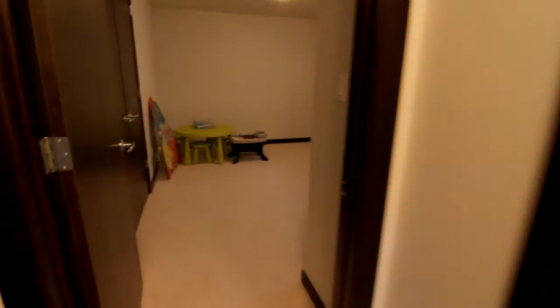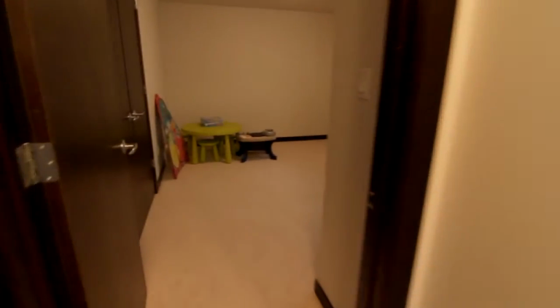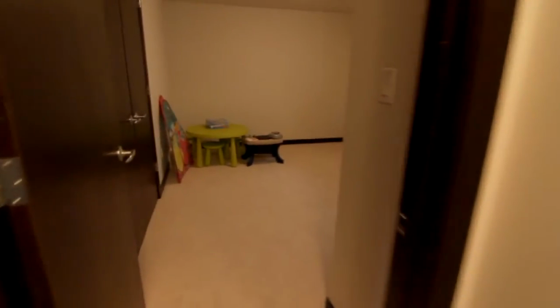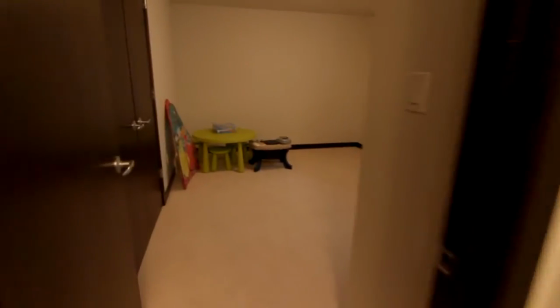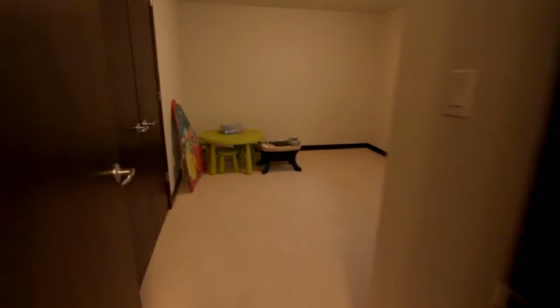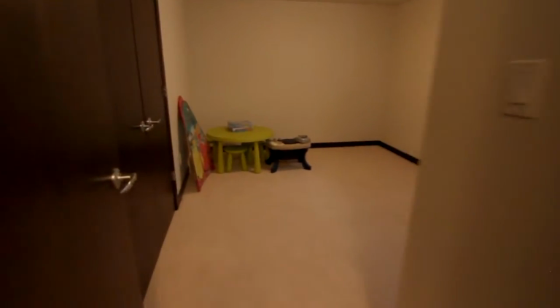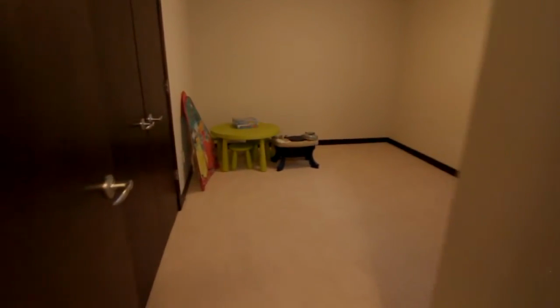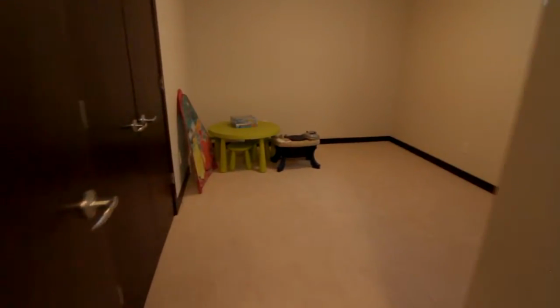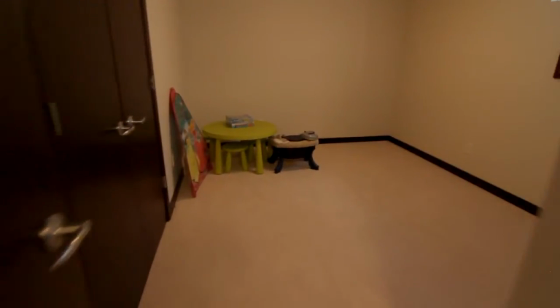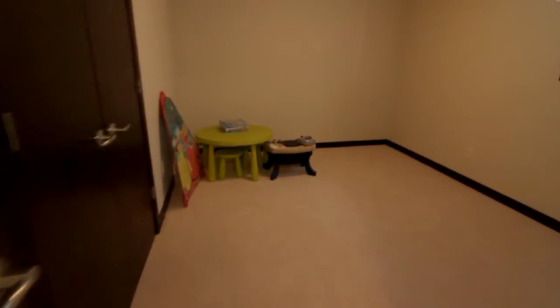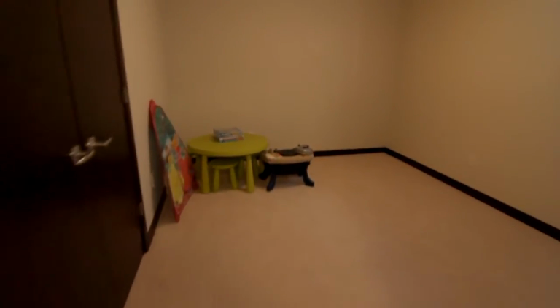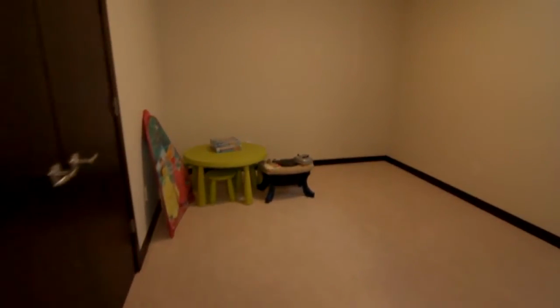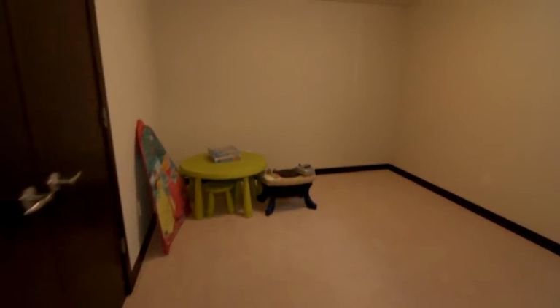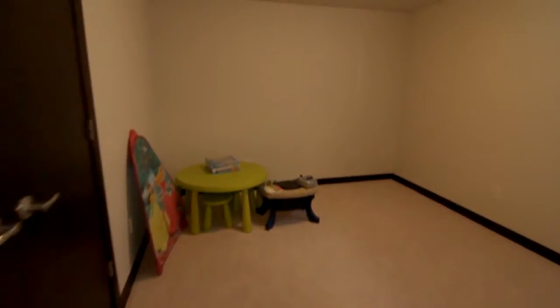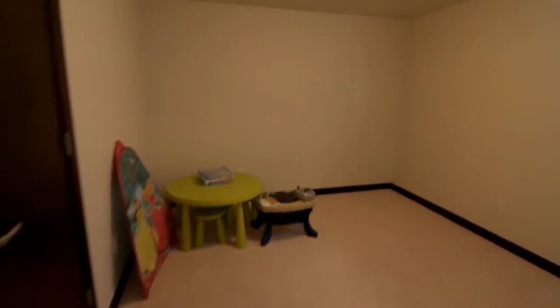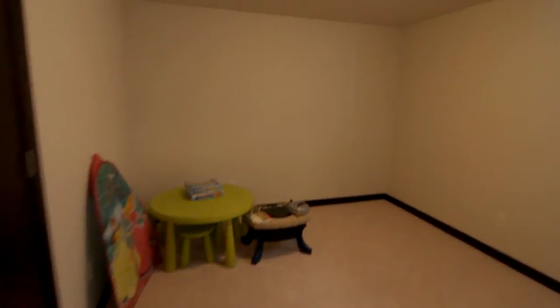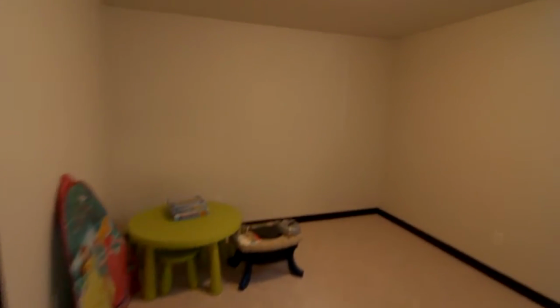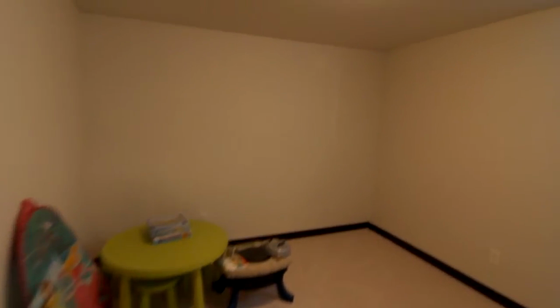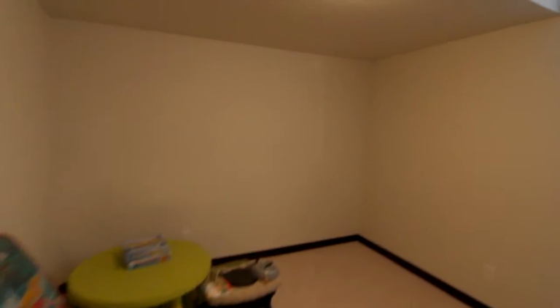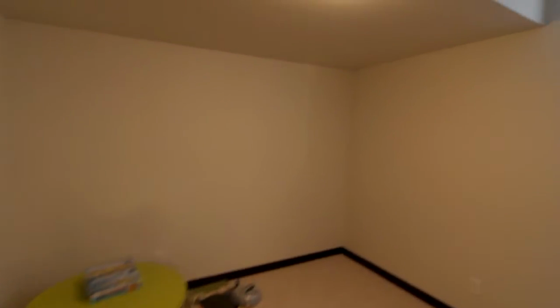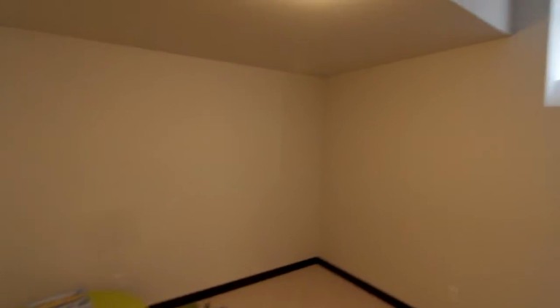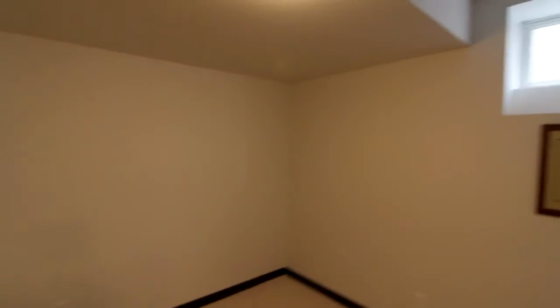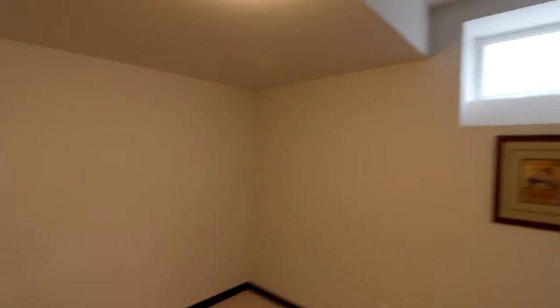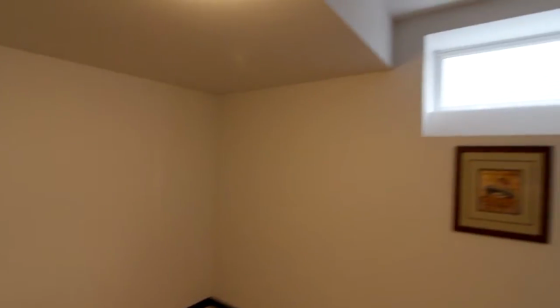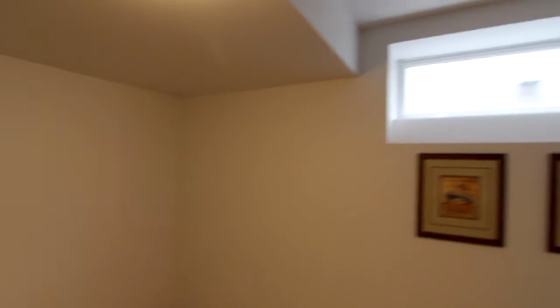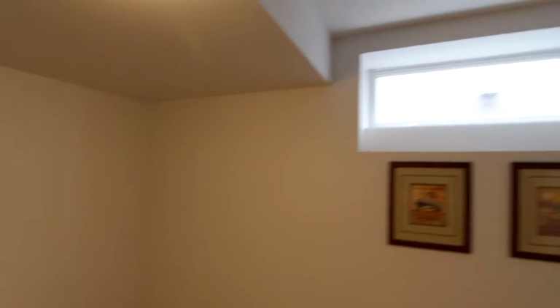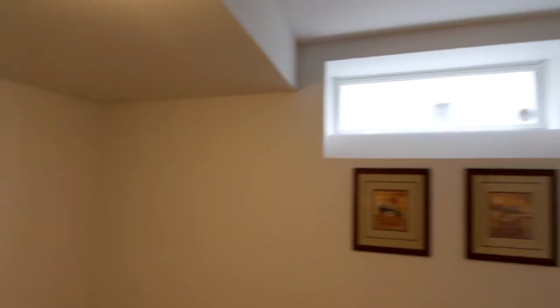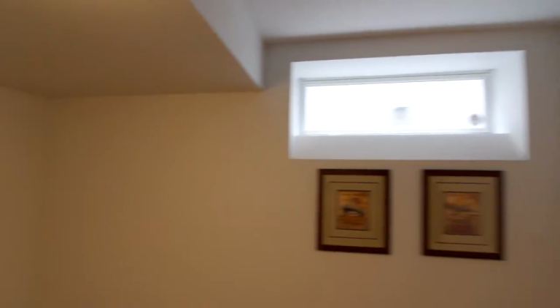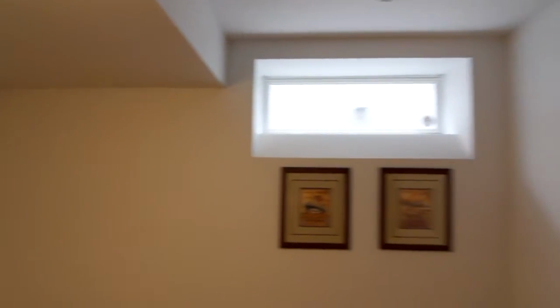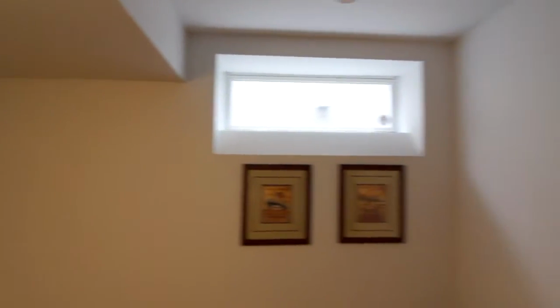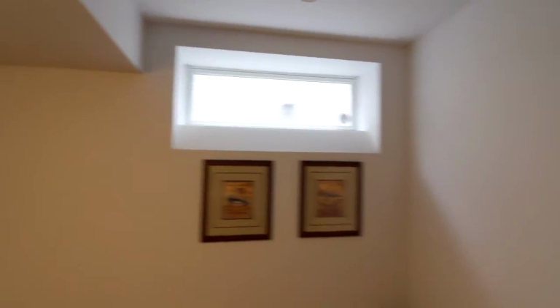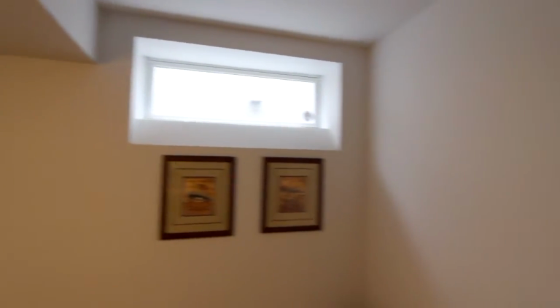Here's your first bedroom — for that guest or that teenager that wants no part of being upstairs.